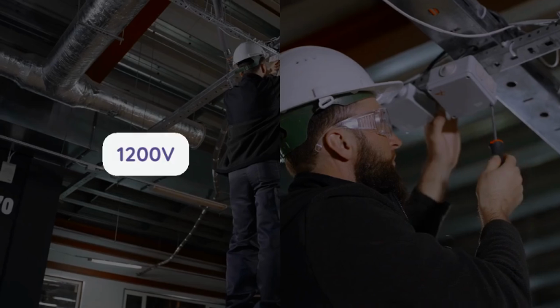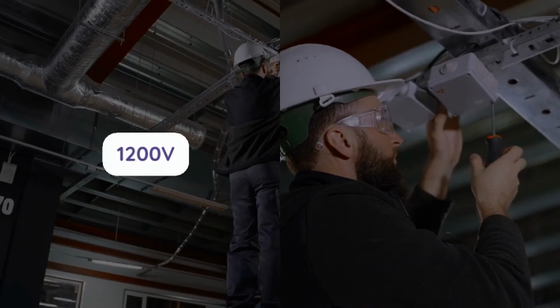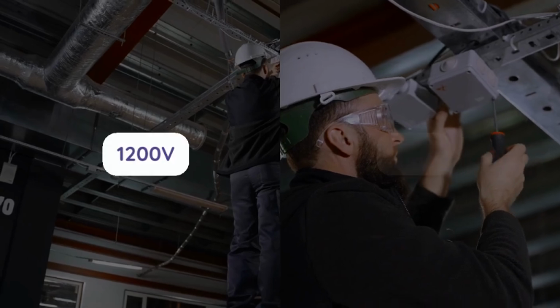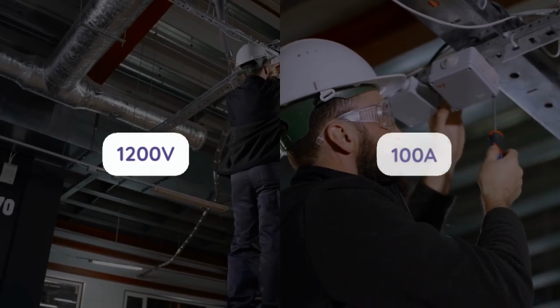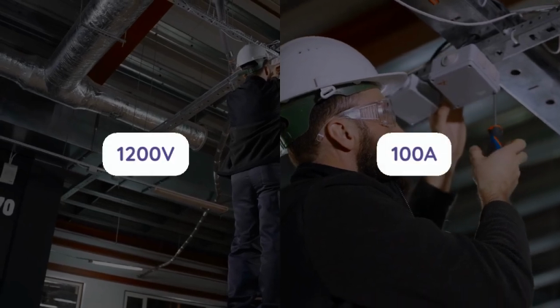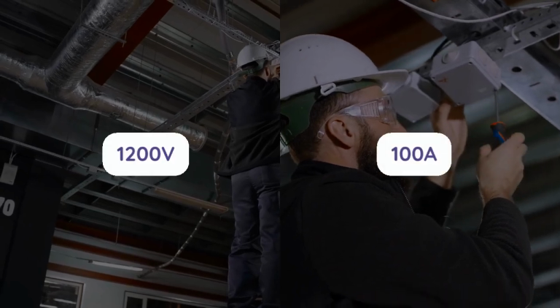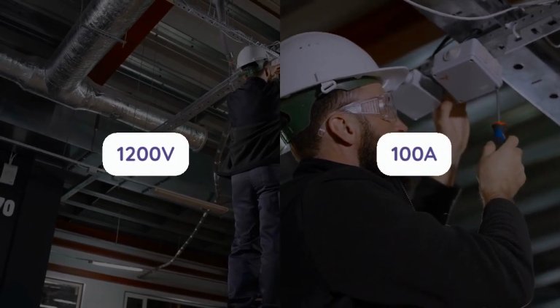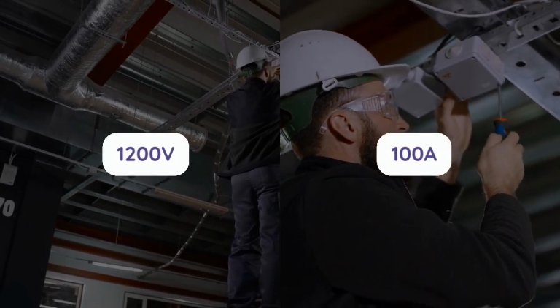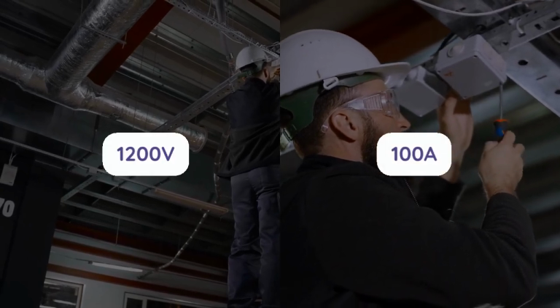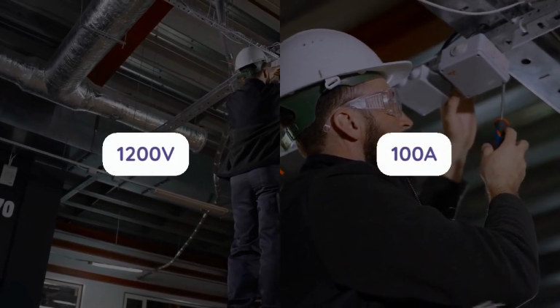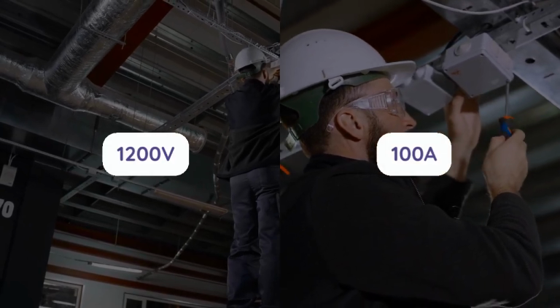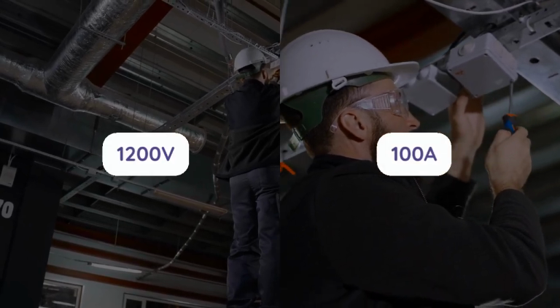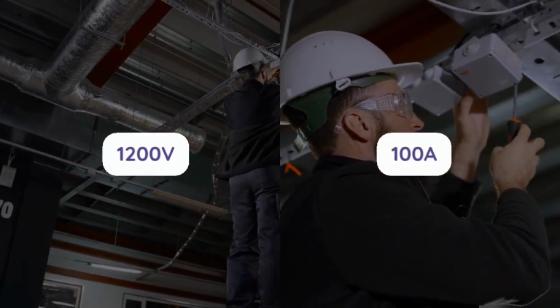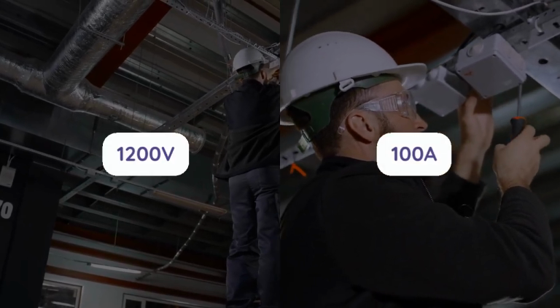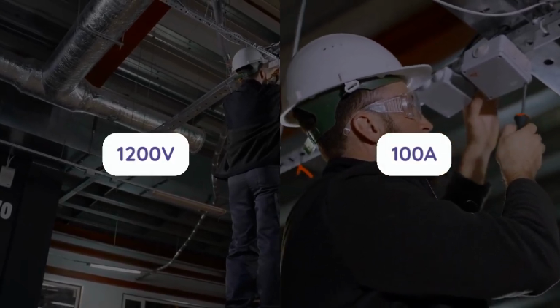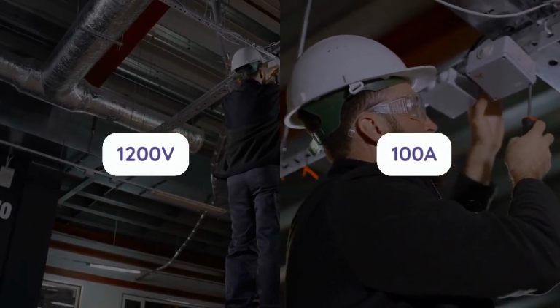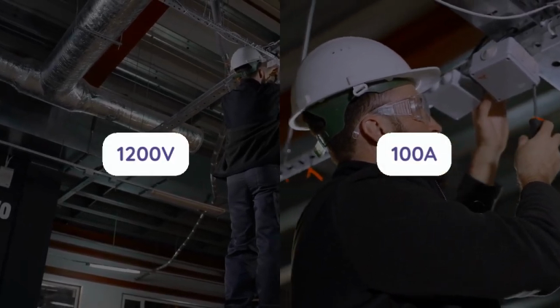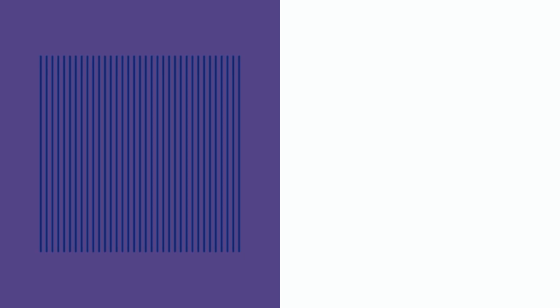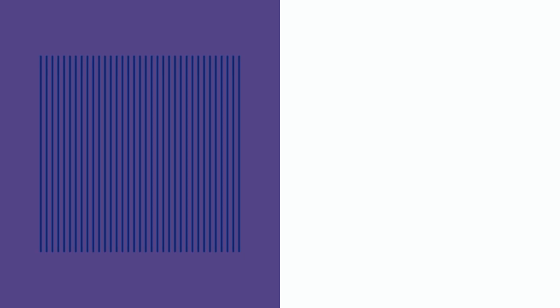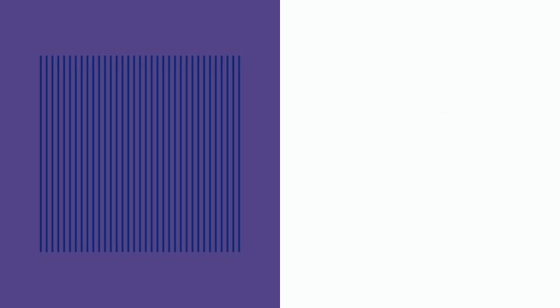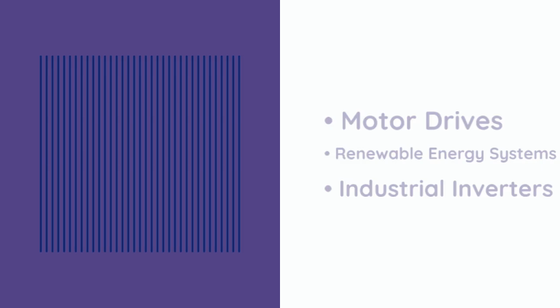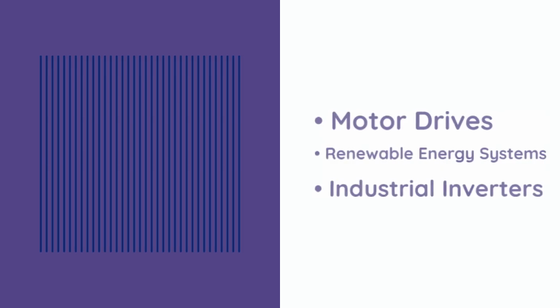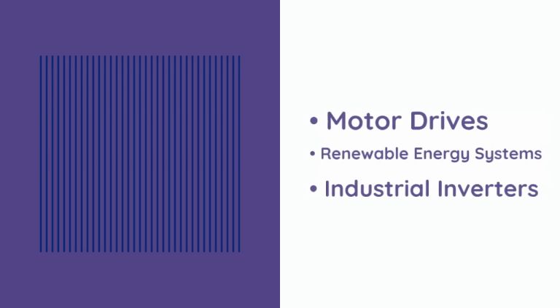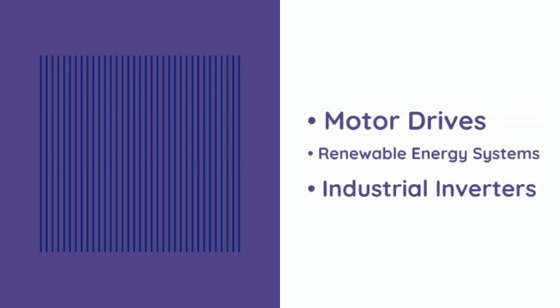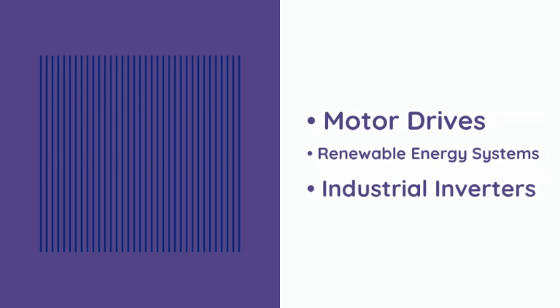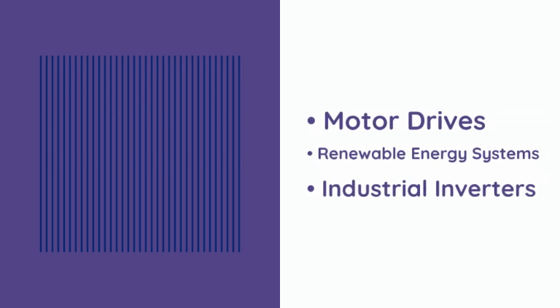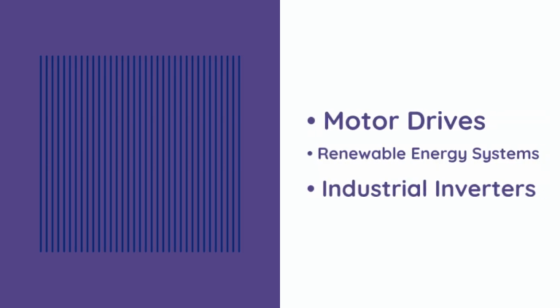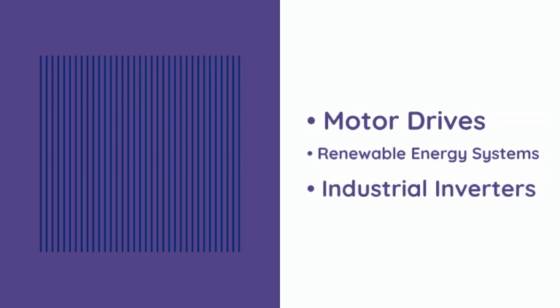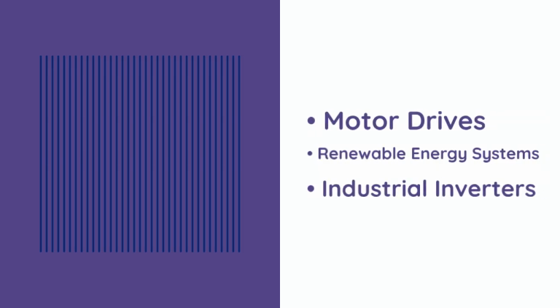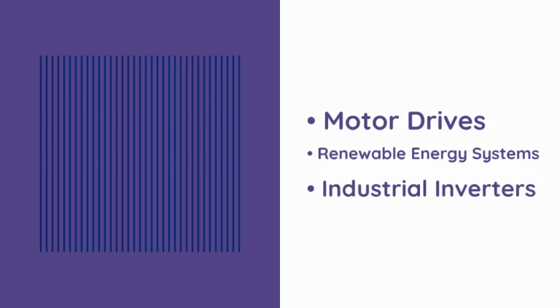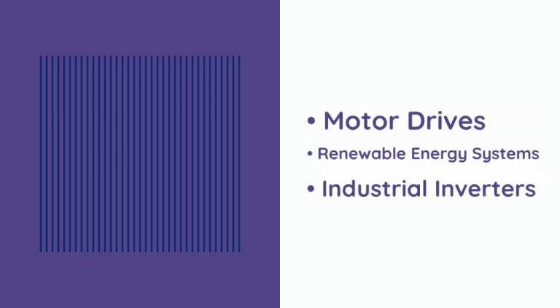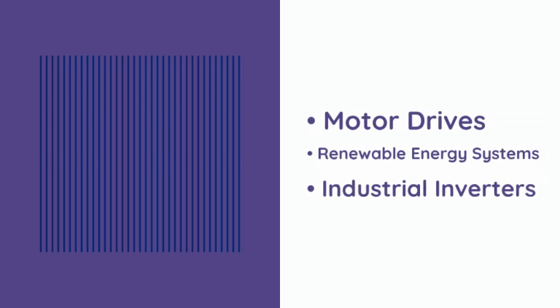Operating at 1,200 V and 100 A, it excels in motor drives, renewable energy systems, and industrial inverters.